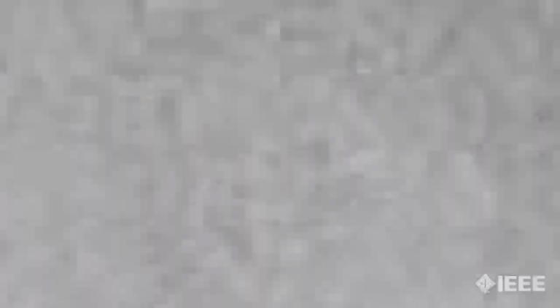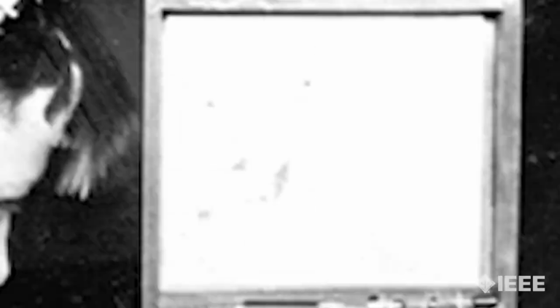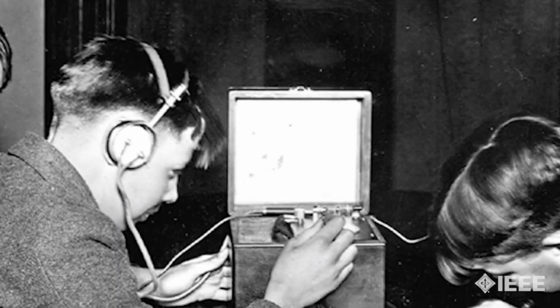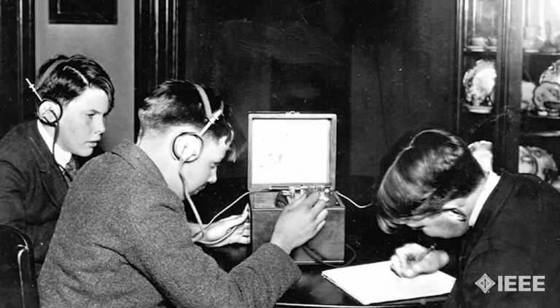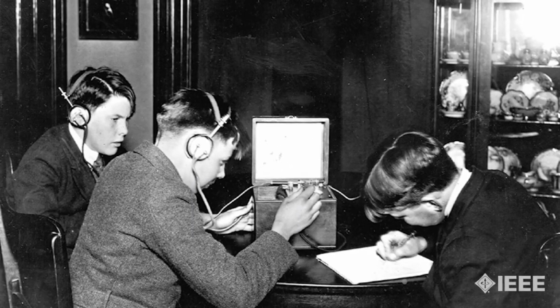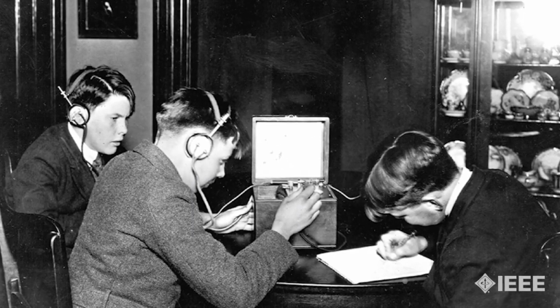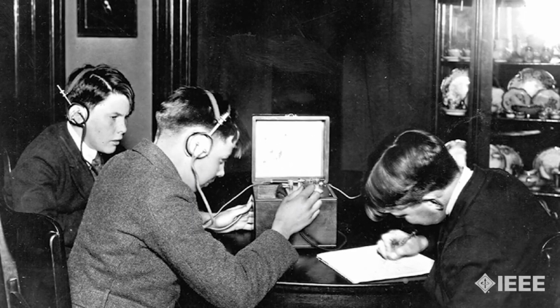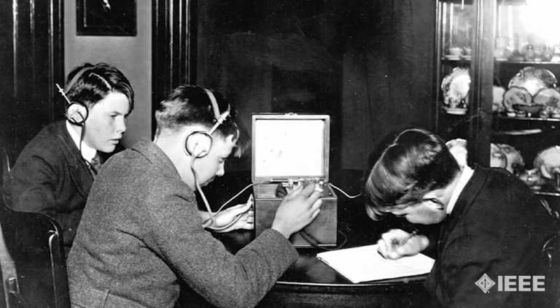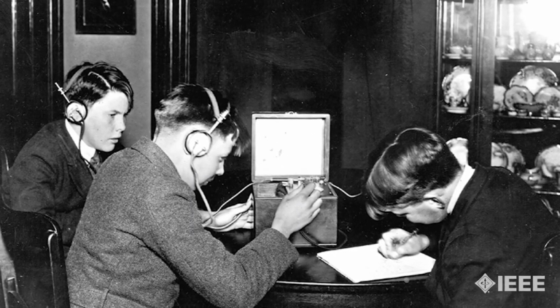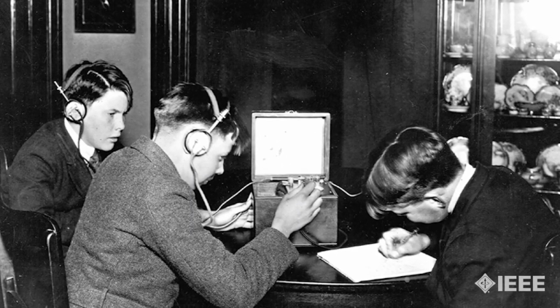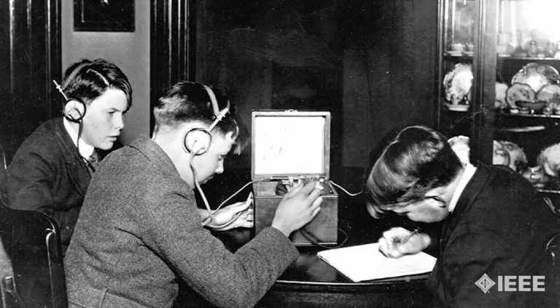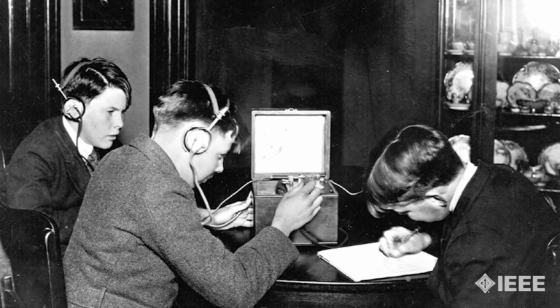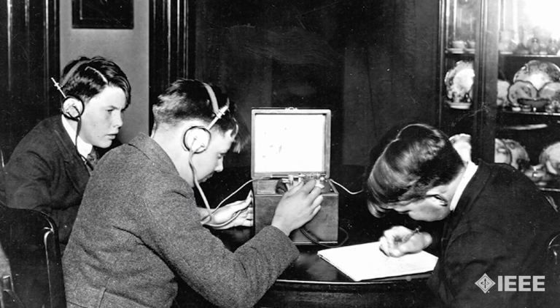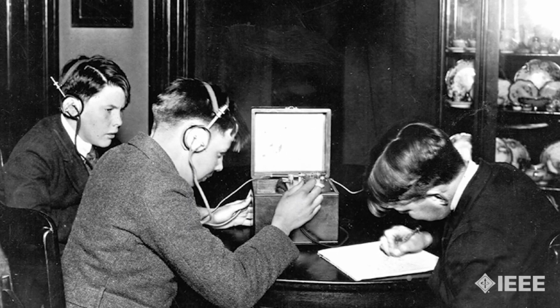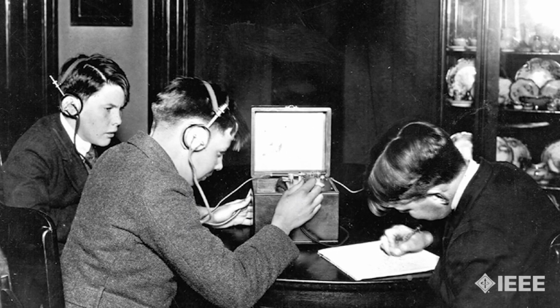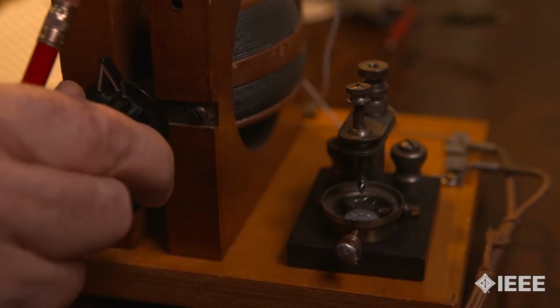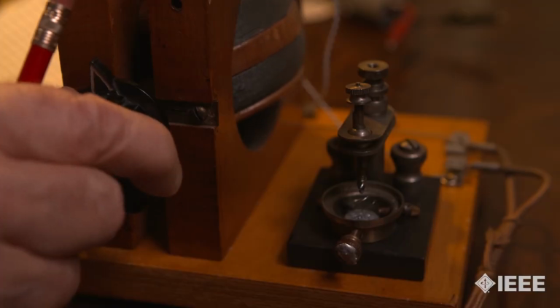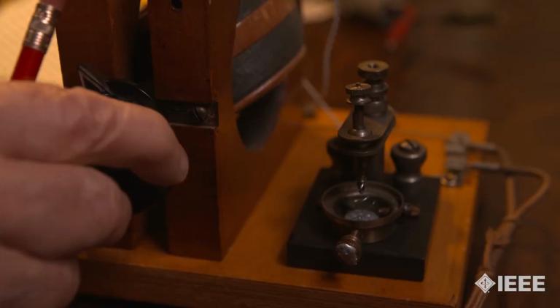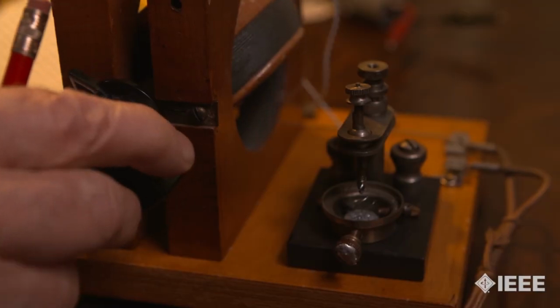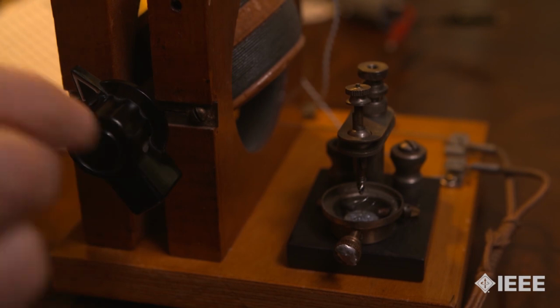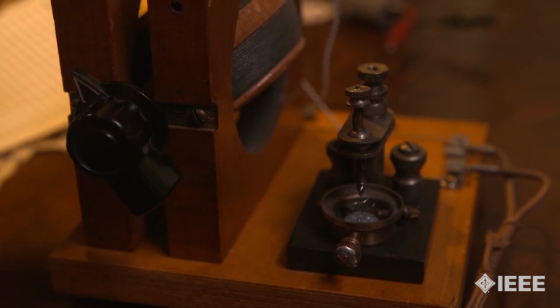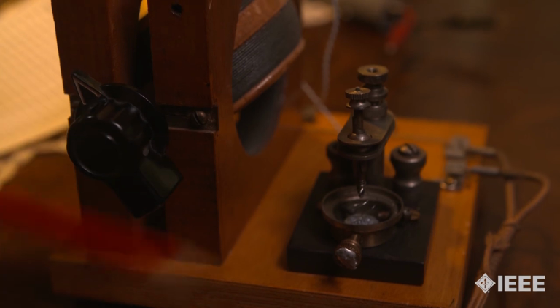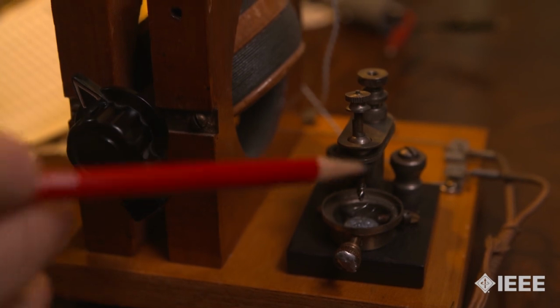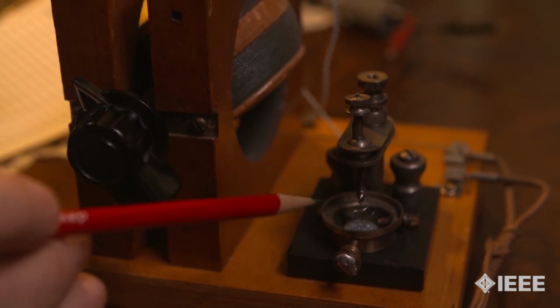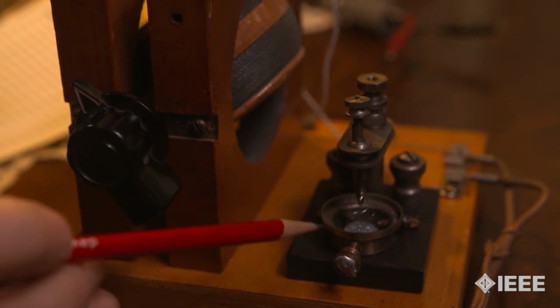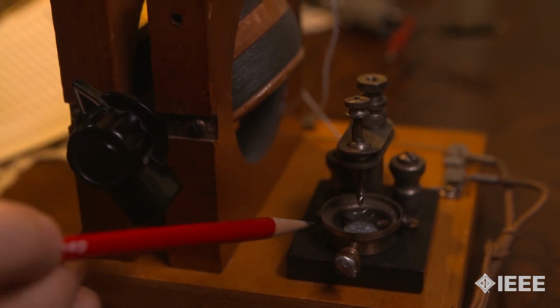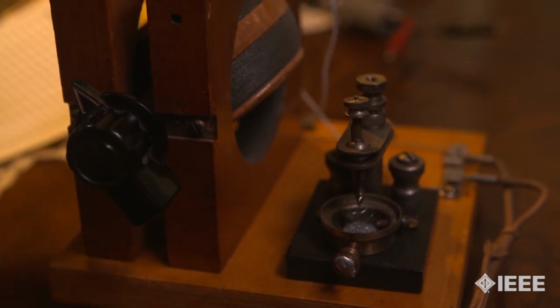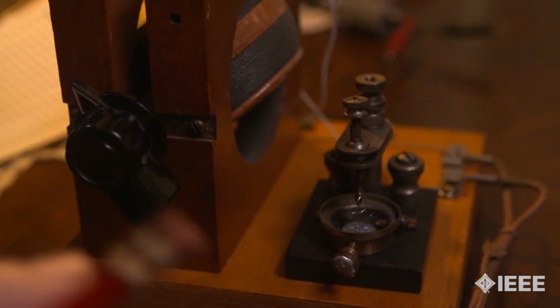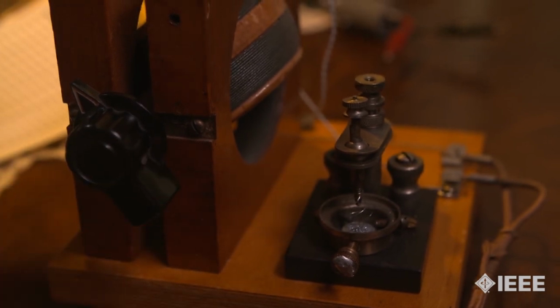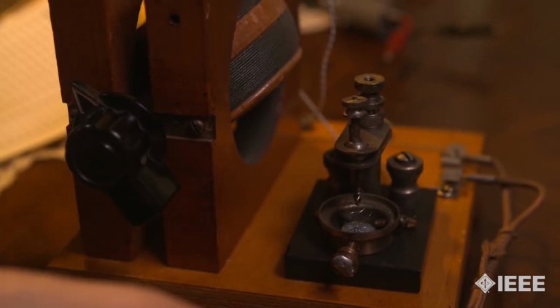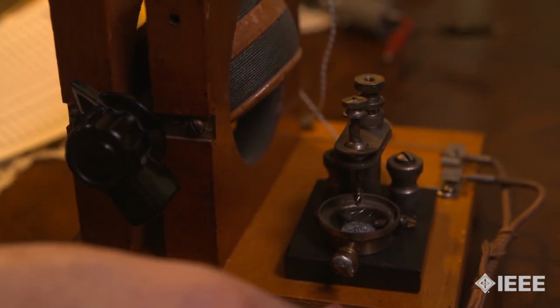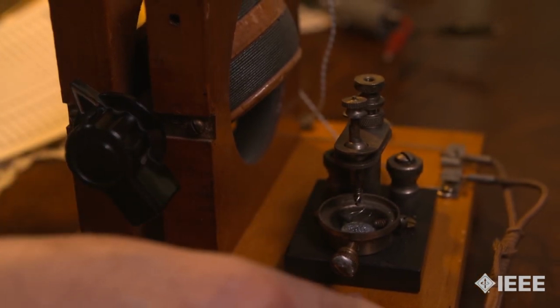We have our tuned circuit here. We have our crystal detector here.